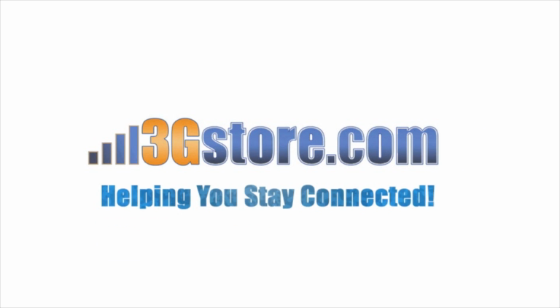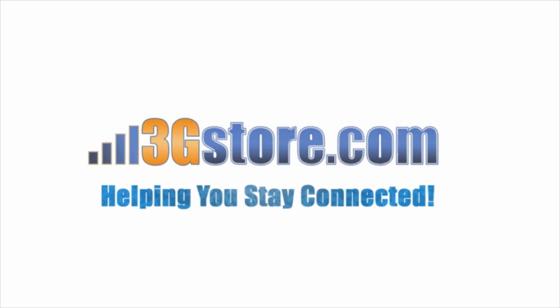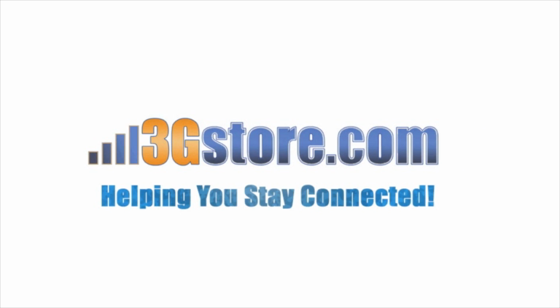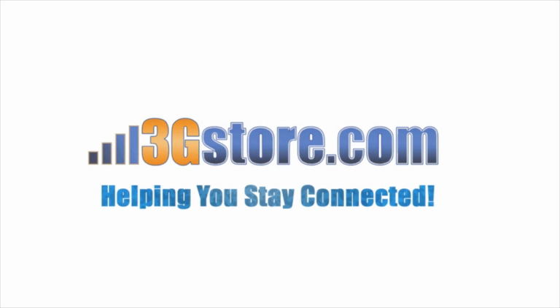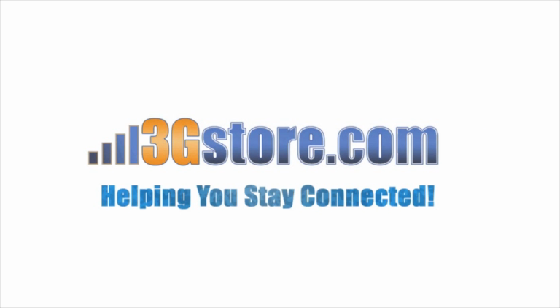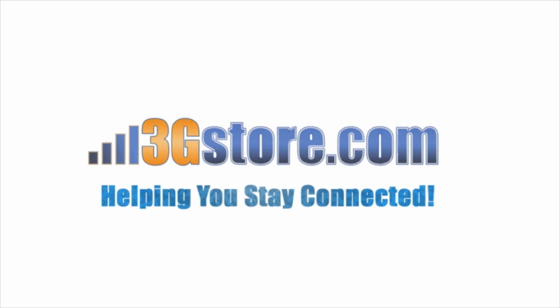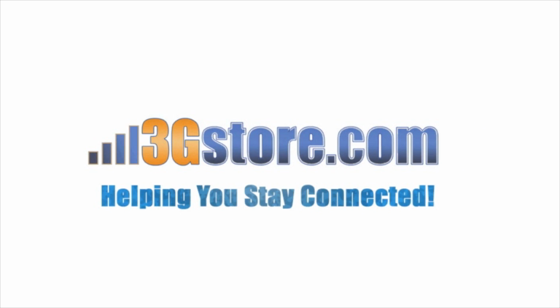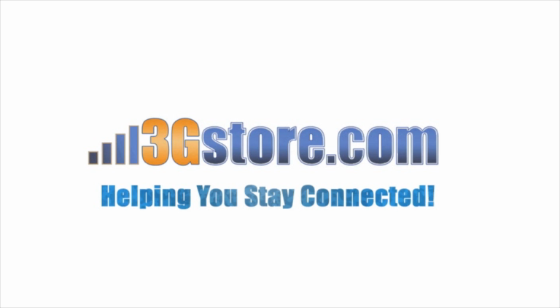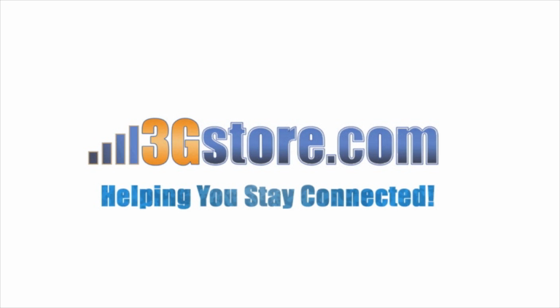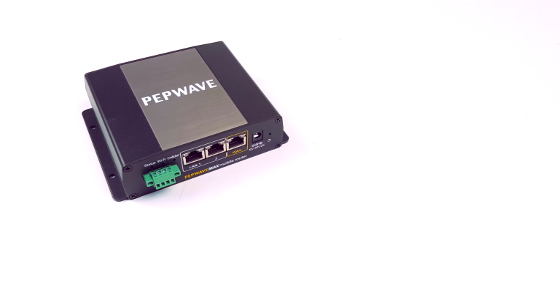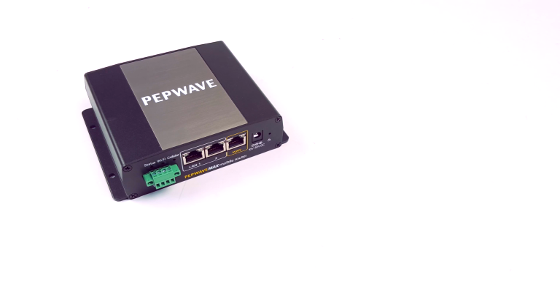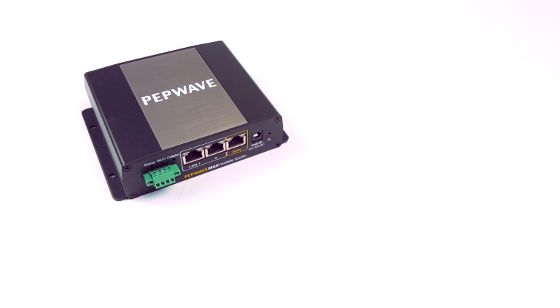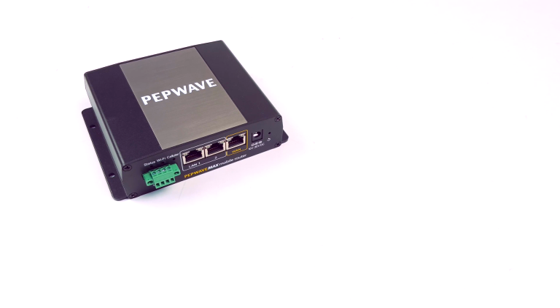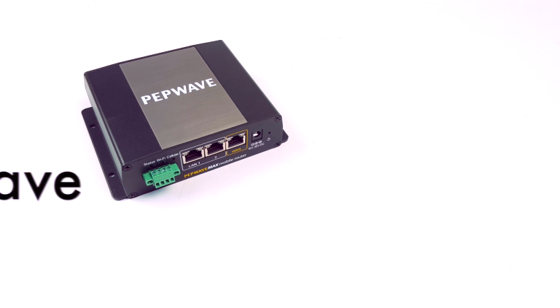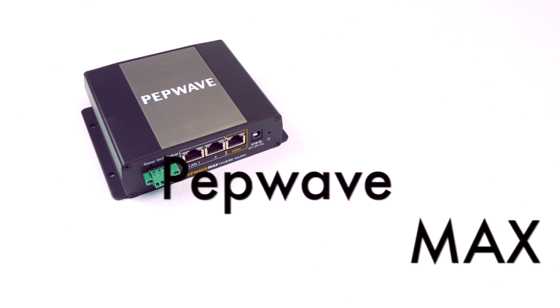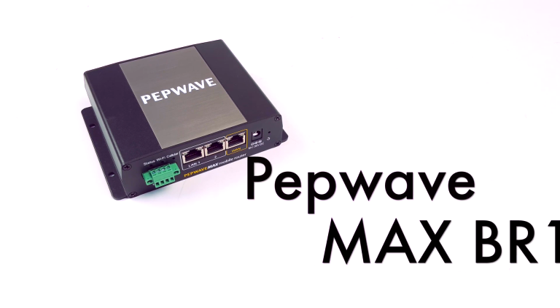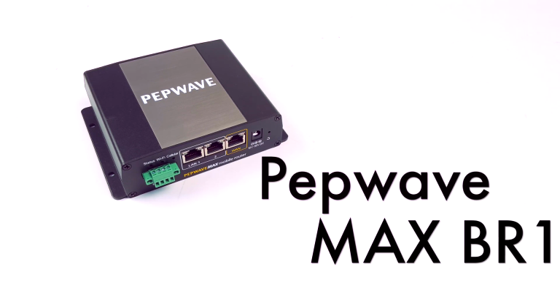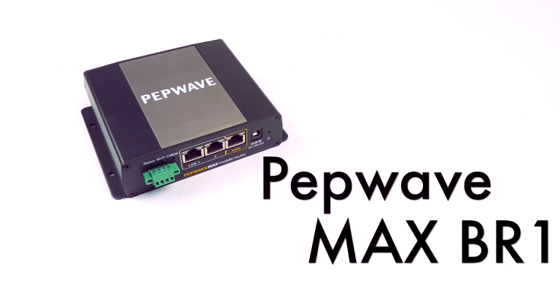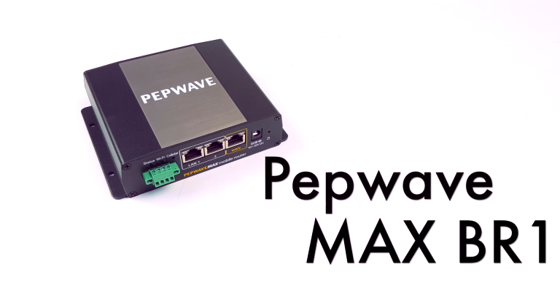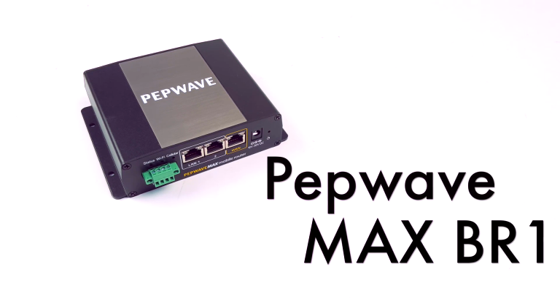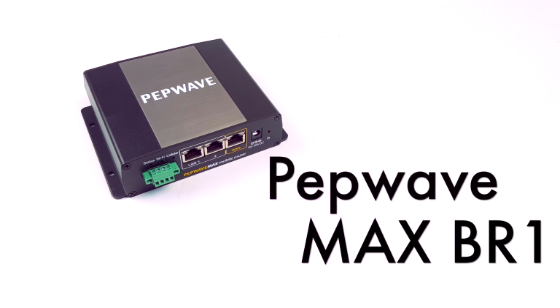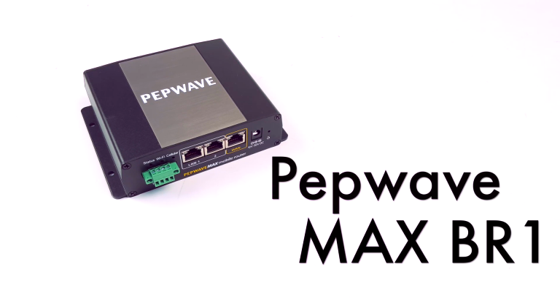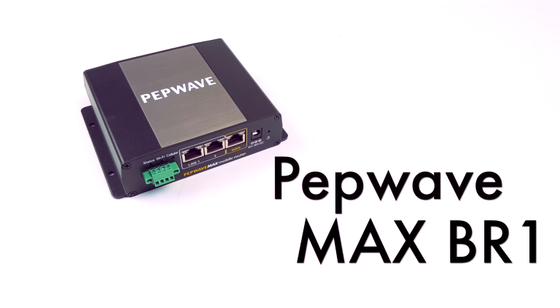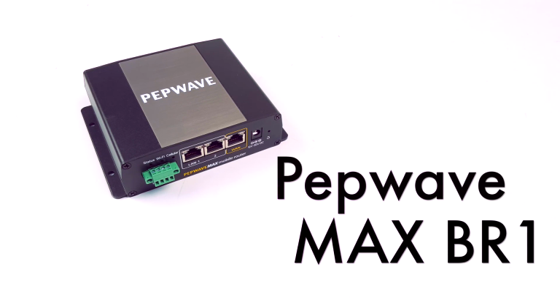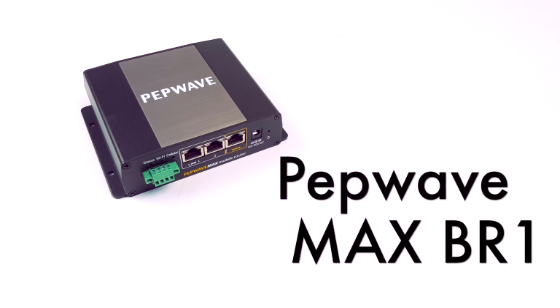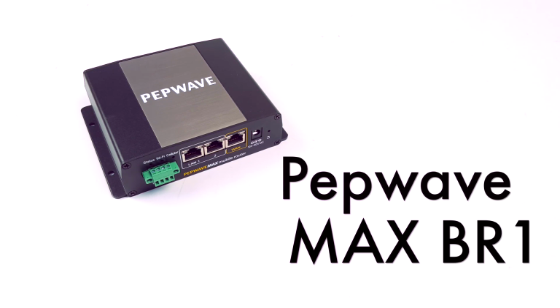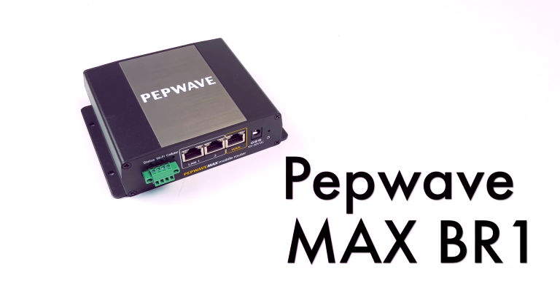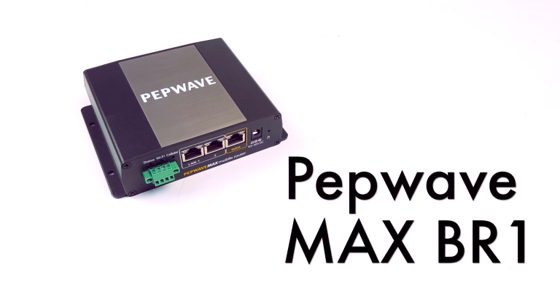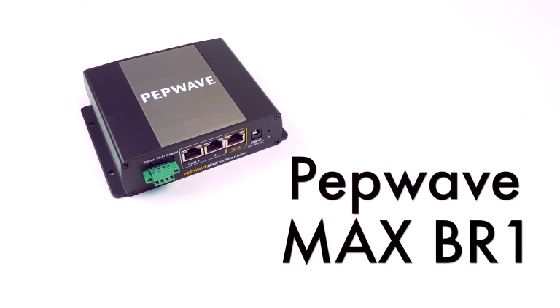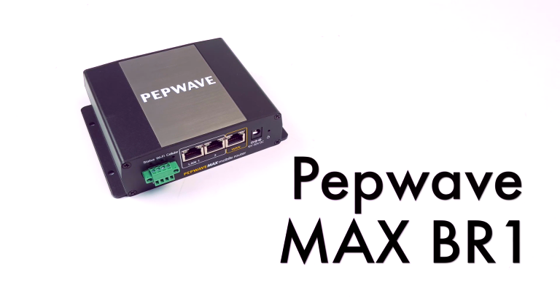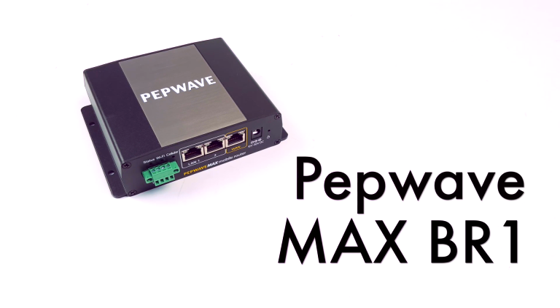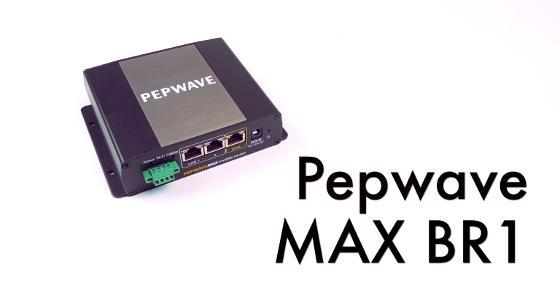Hello, this is Kevin with 3G Store, and today we're going to take a look at the PepWave Max BR-1.